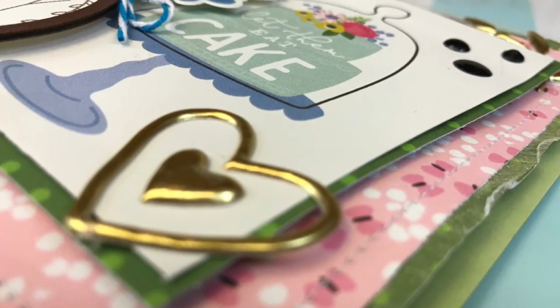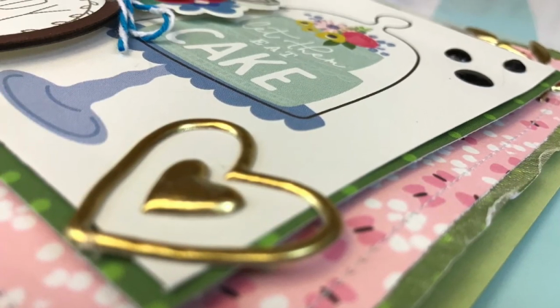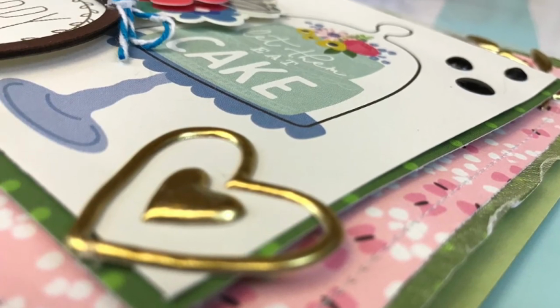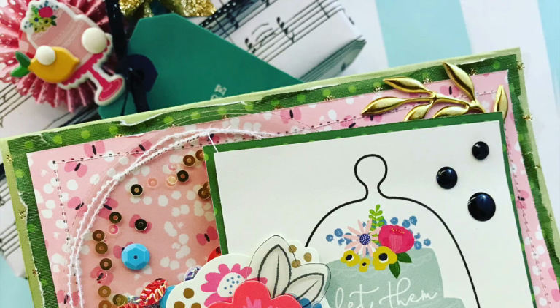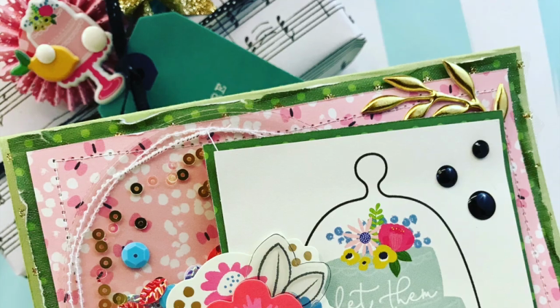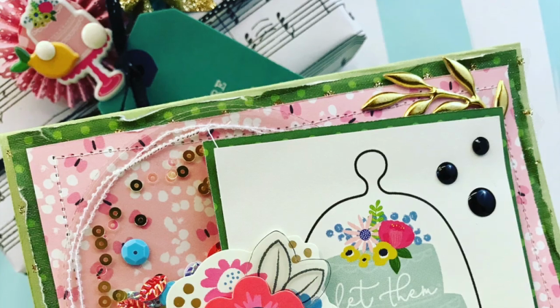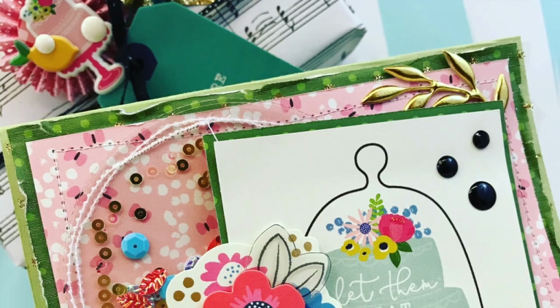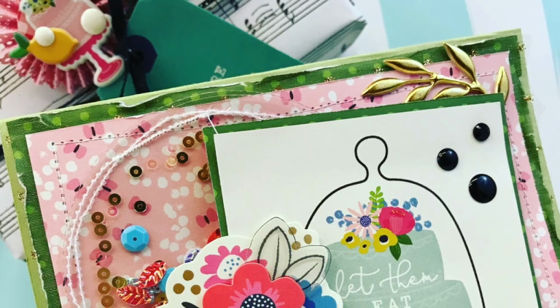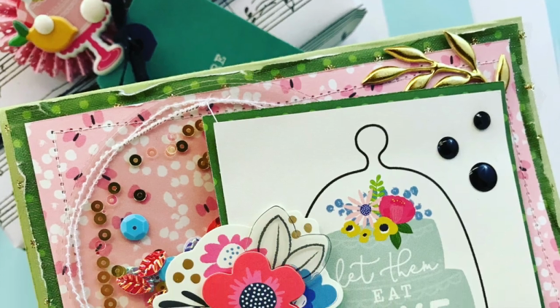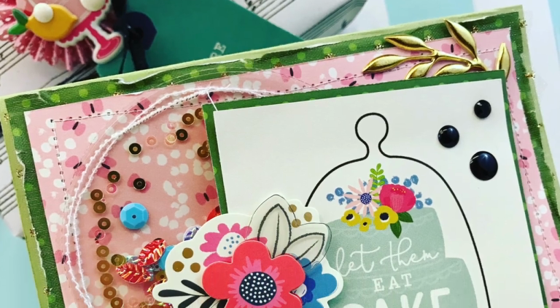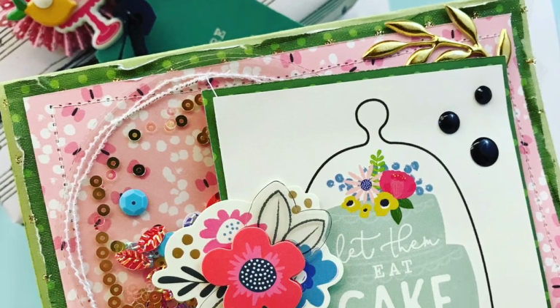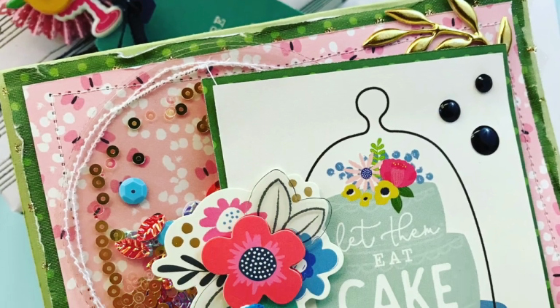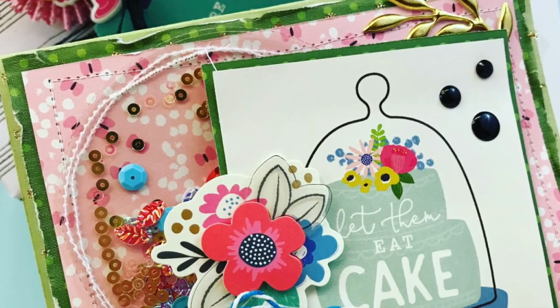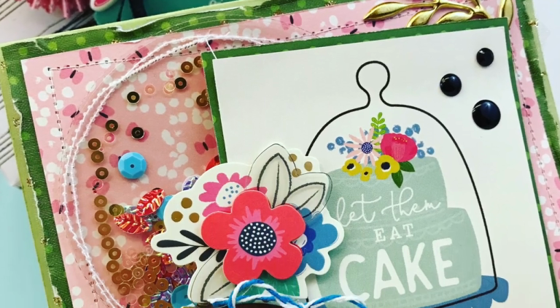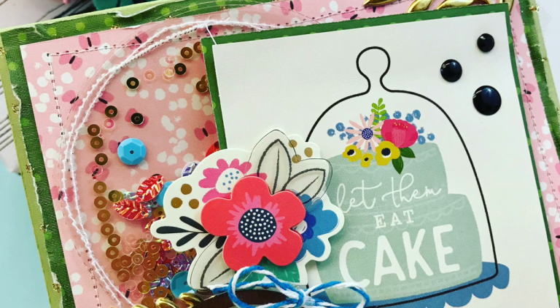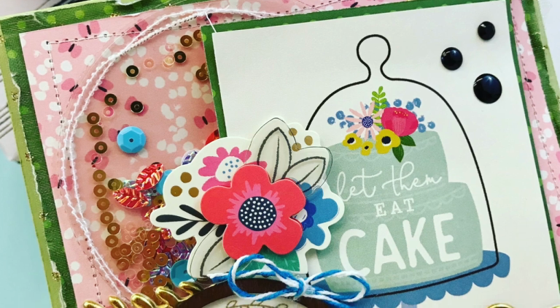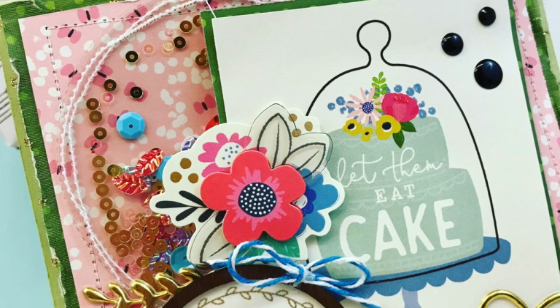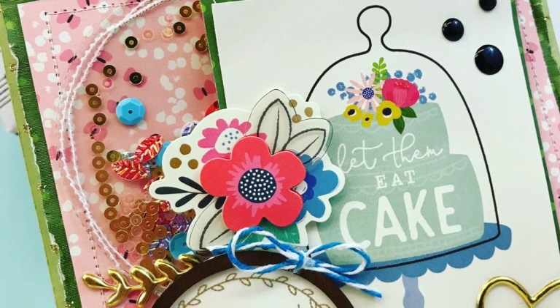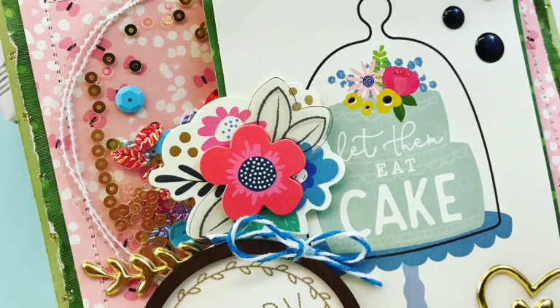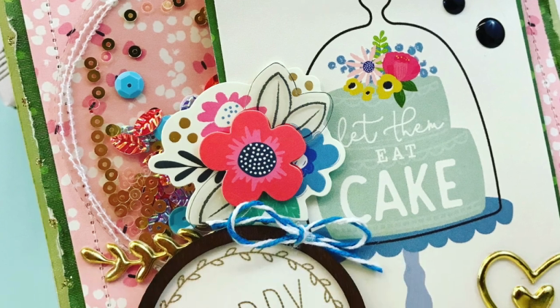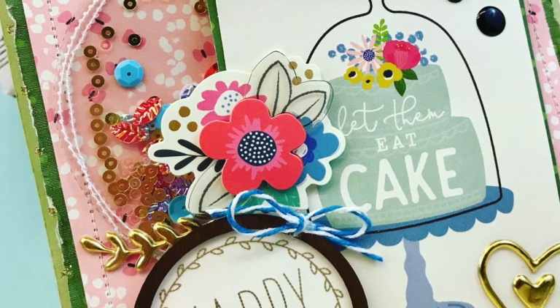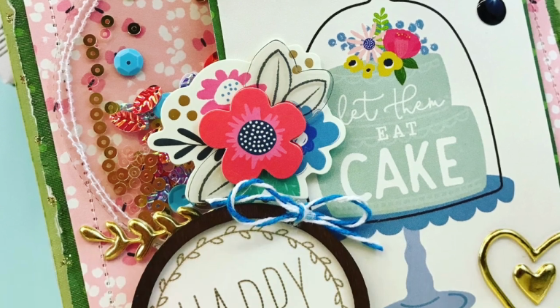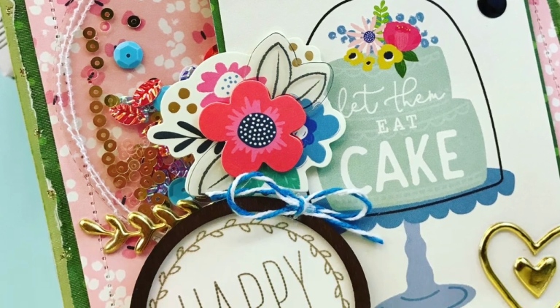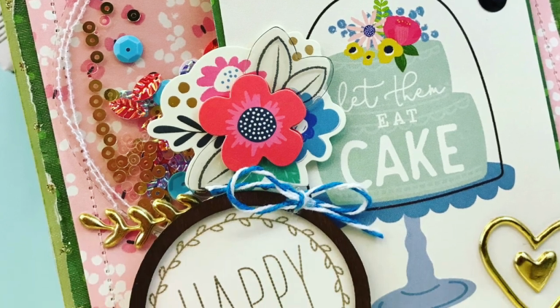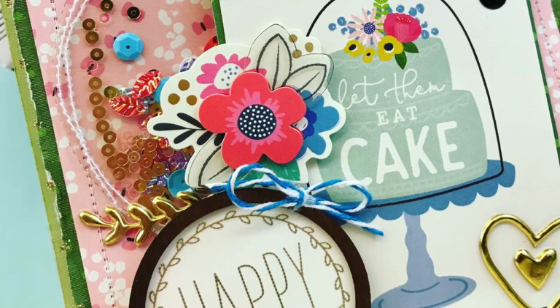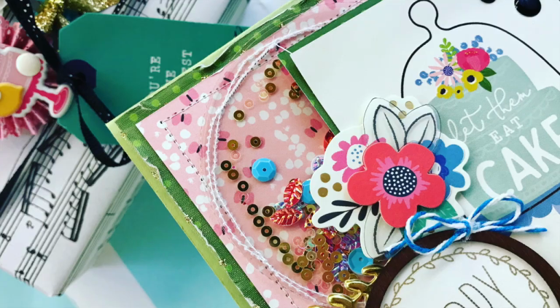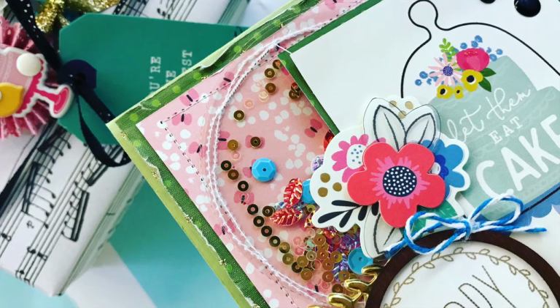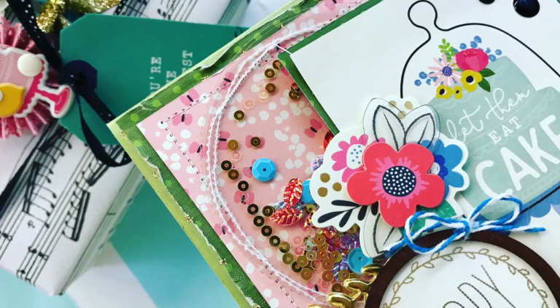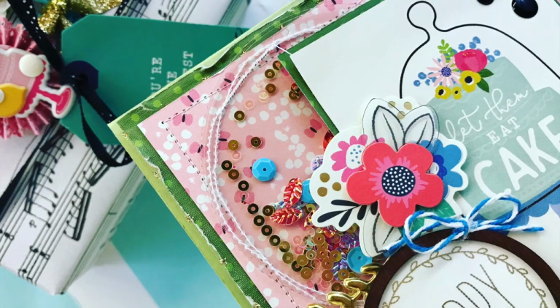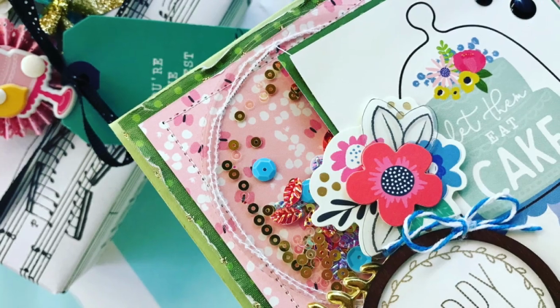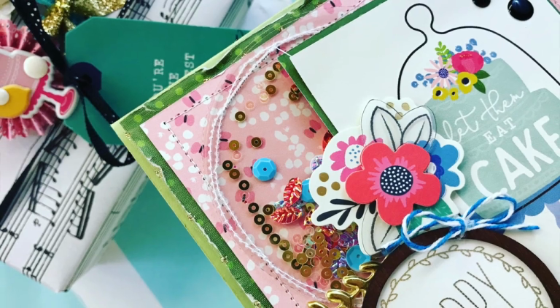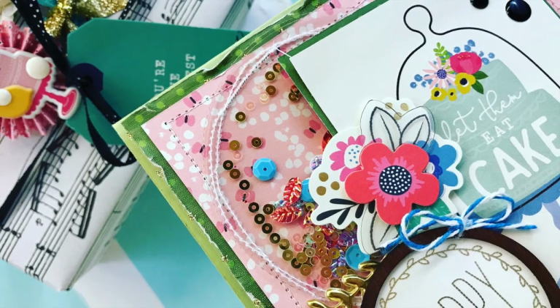I do go back and make an envelope for this card as well, but I wanted to show you how it all looked together. Thank you so much for watching, and we'll see you again next time!